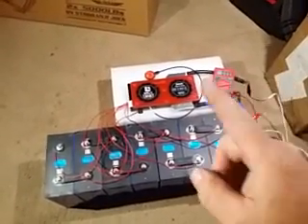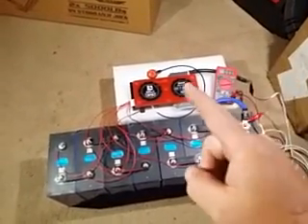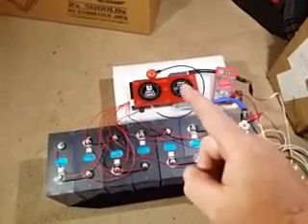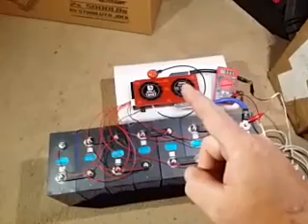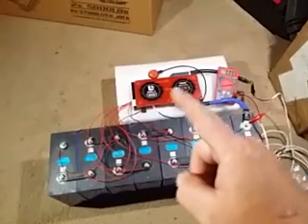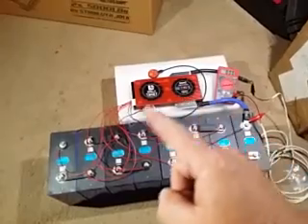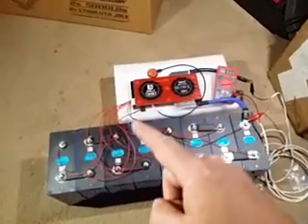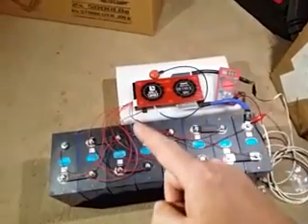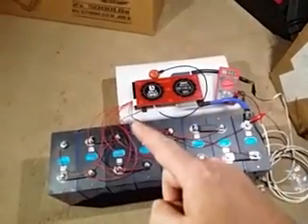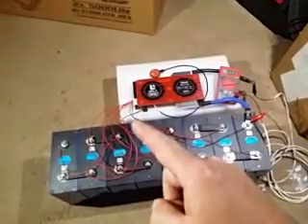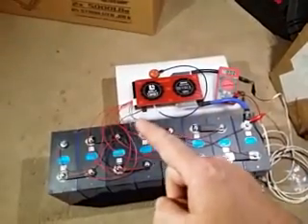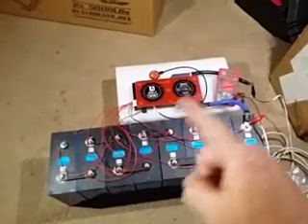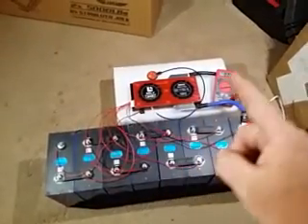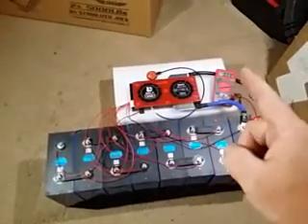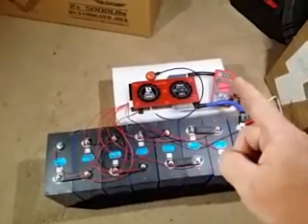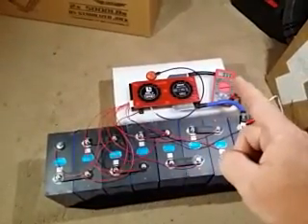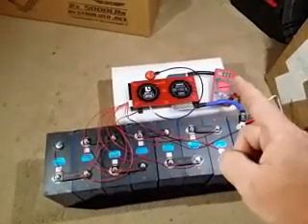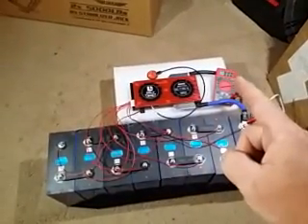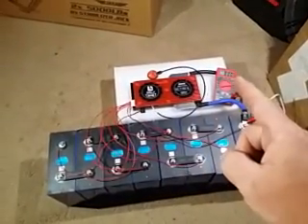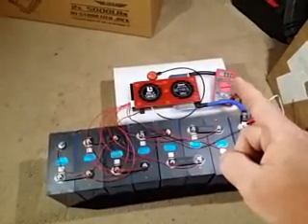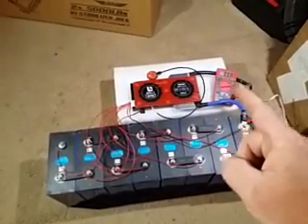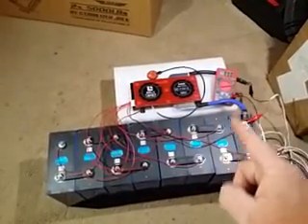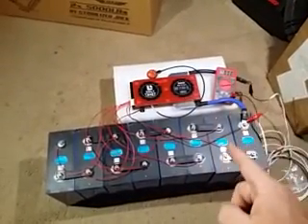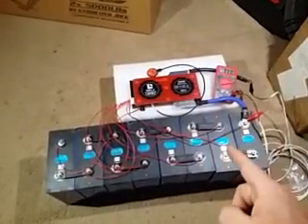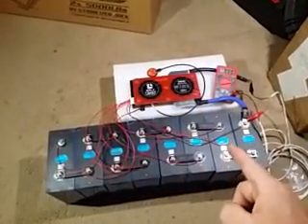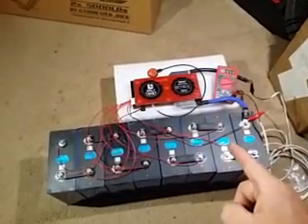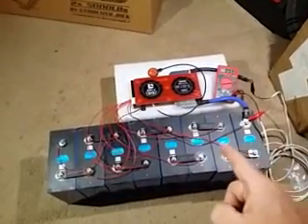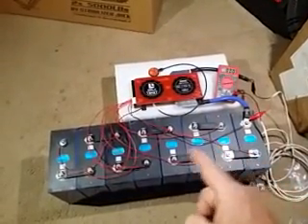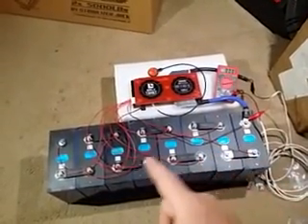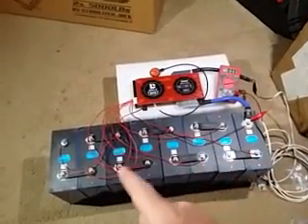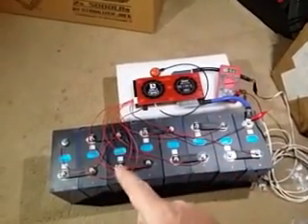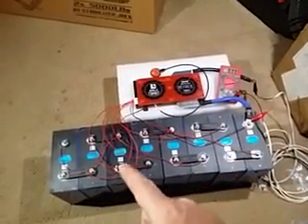You're going to need your BMS, your balance lead, a digital multimeter, and your battery arrangement.